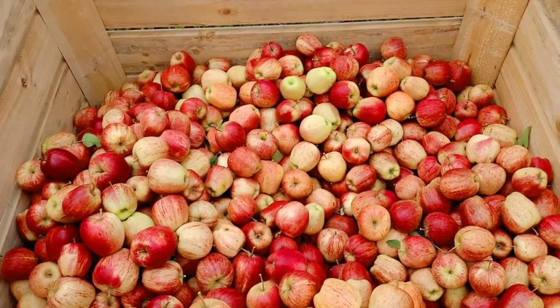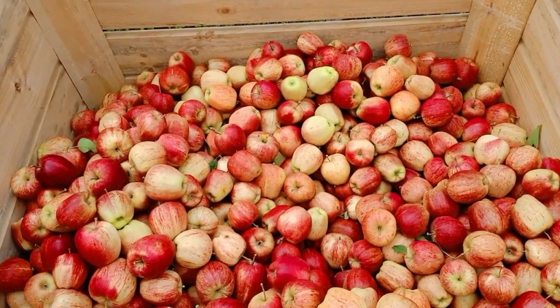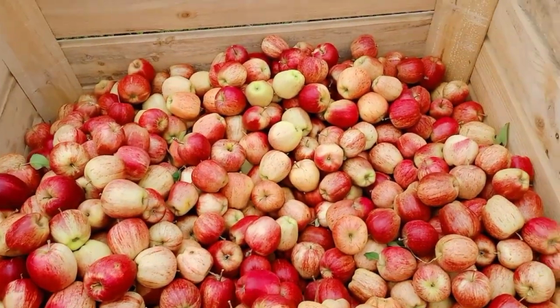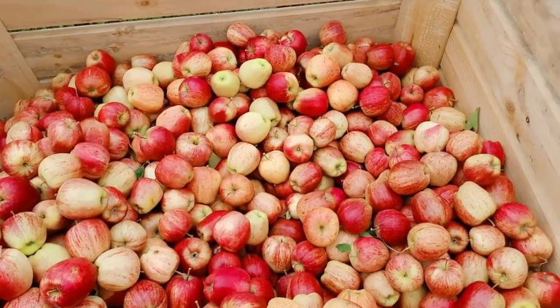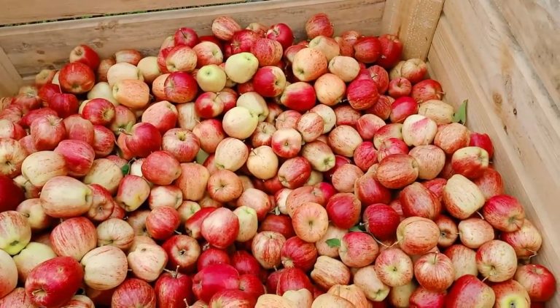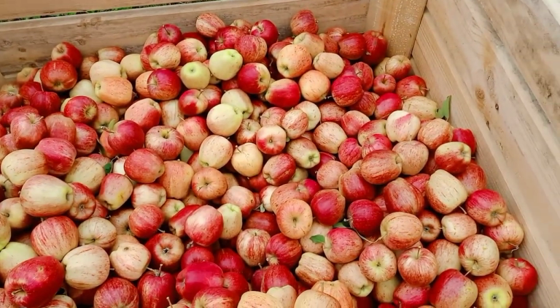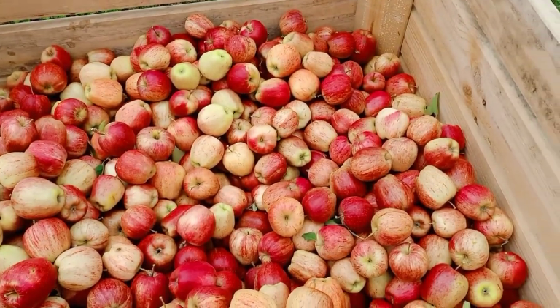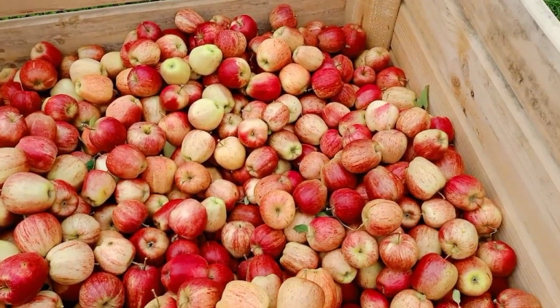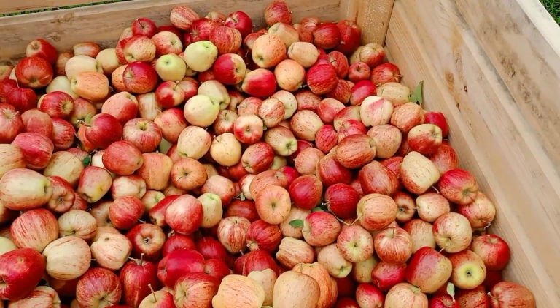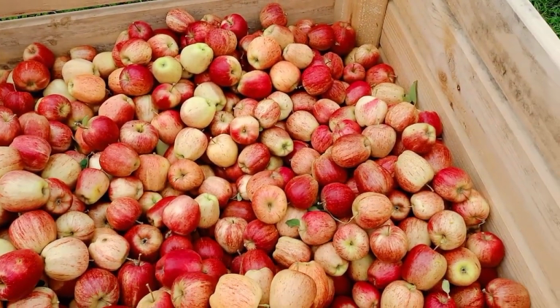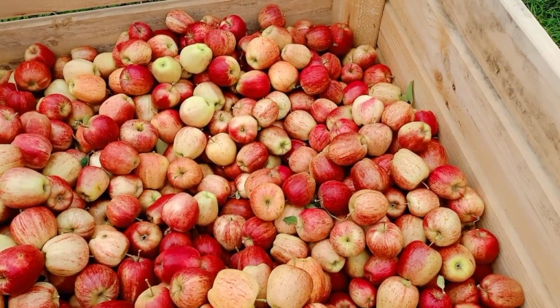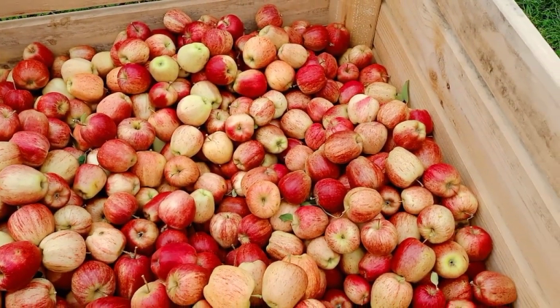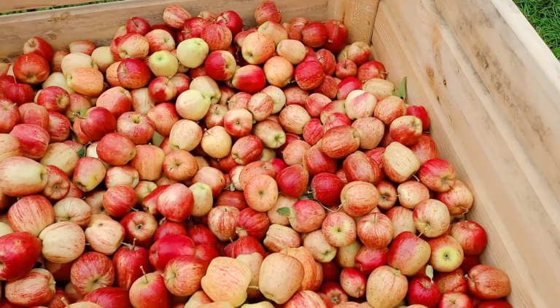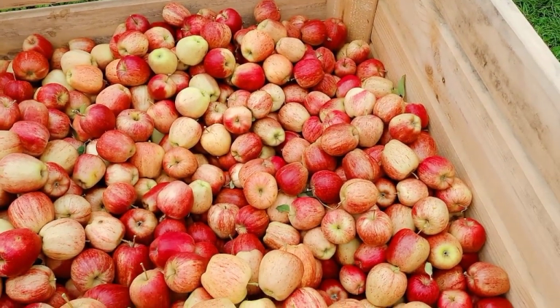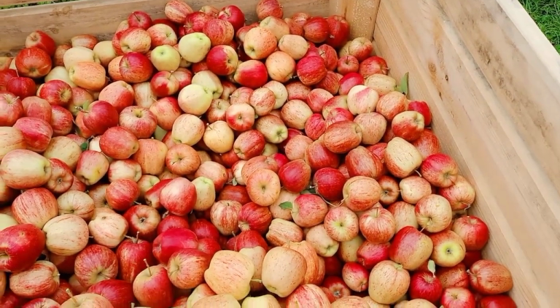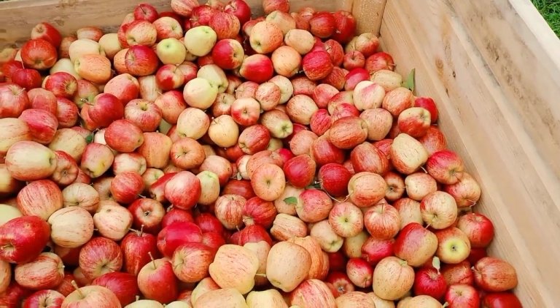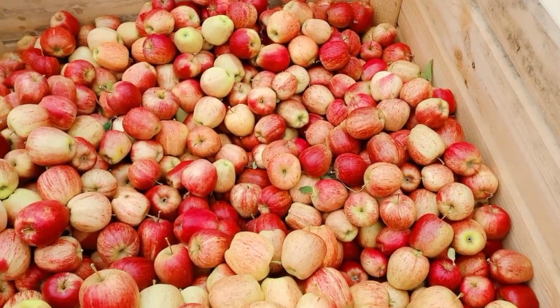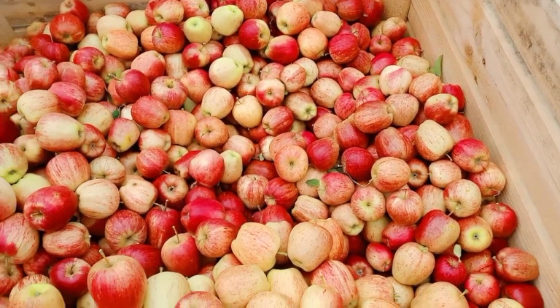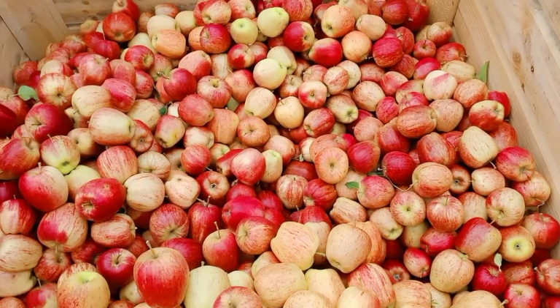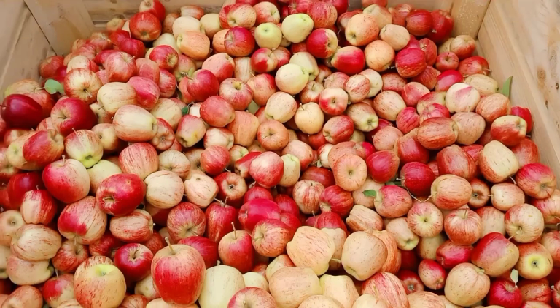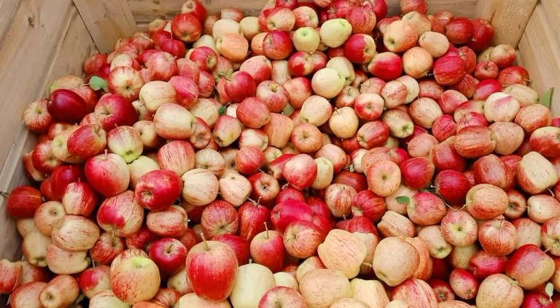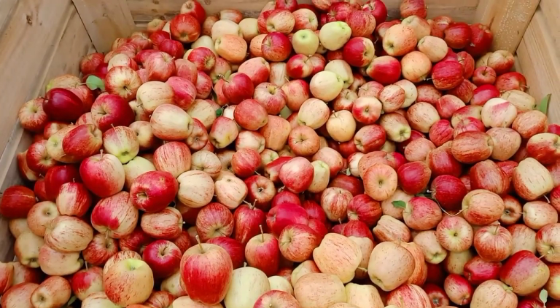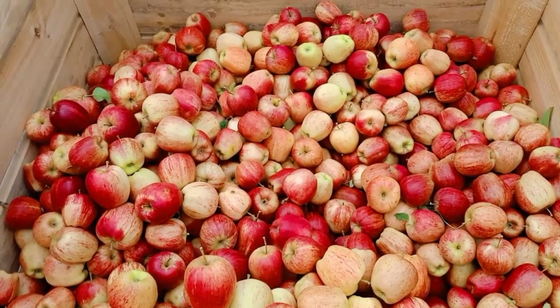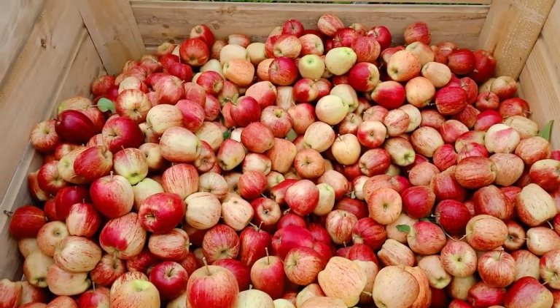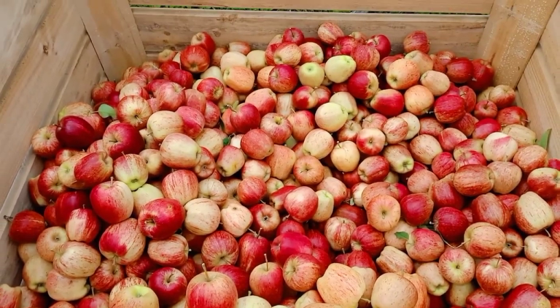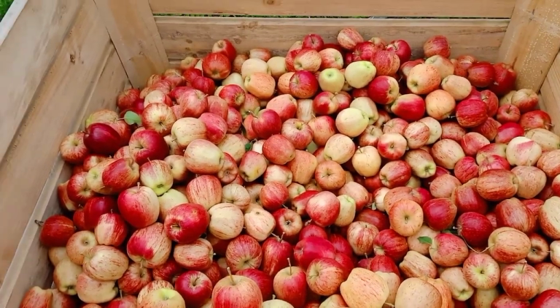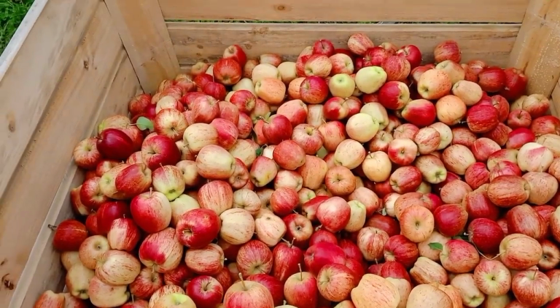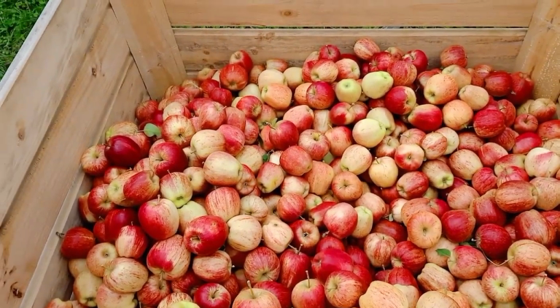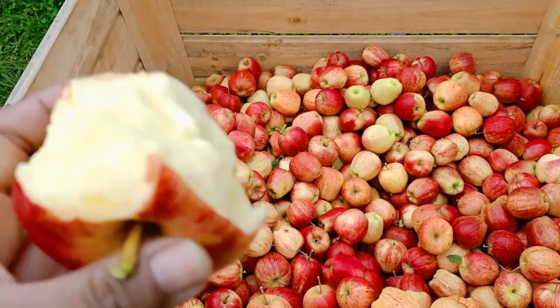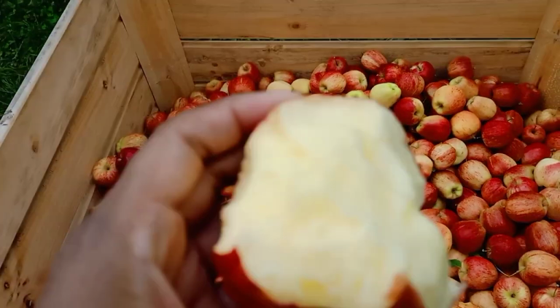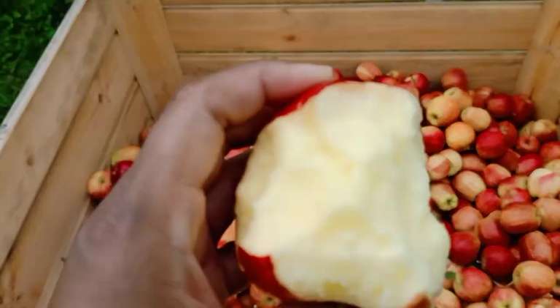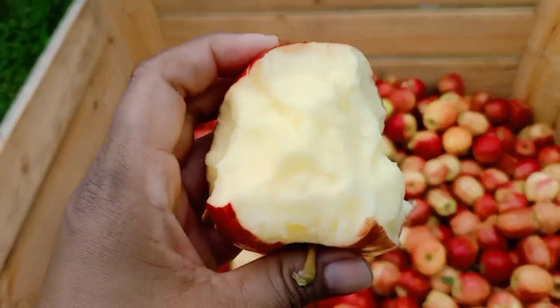This is the apple, guys. This is where you get the apple.